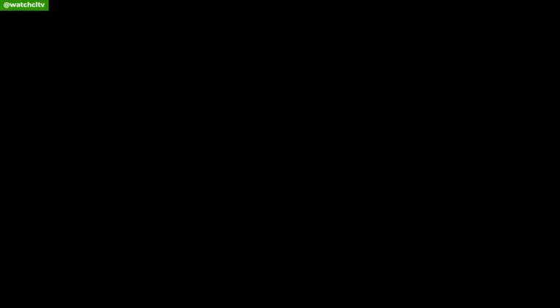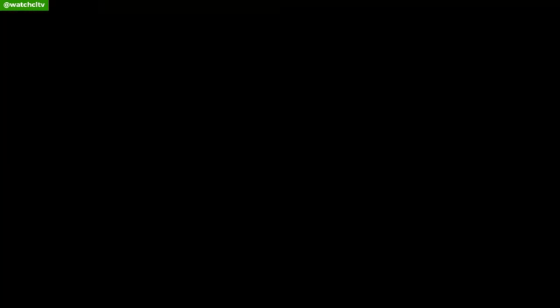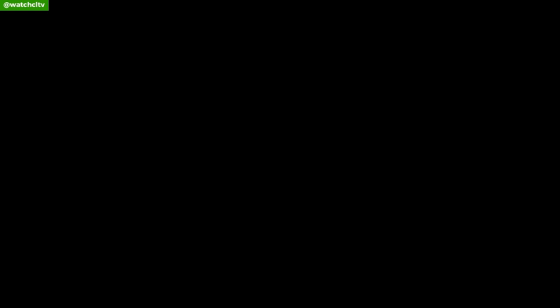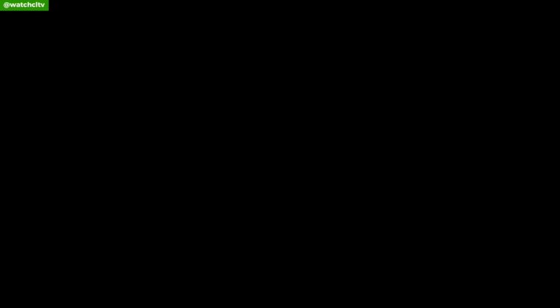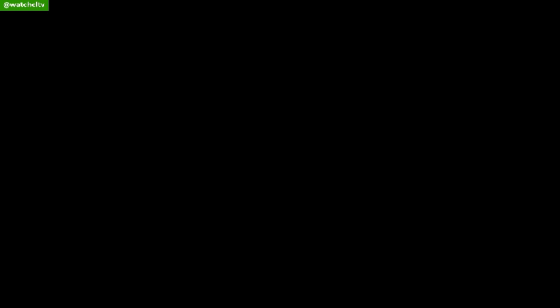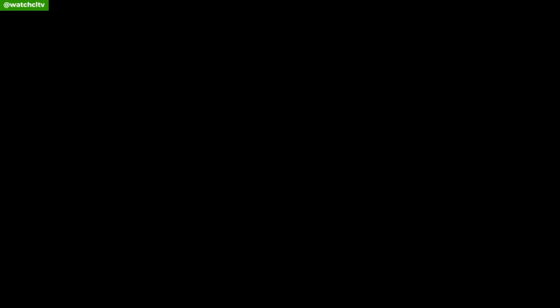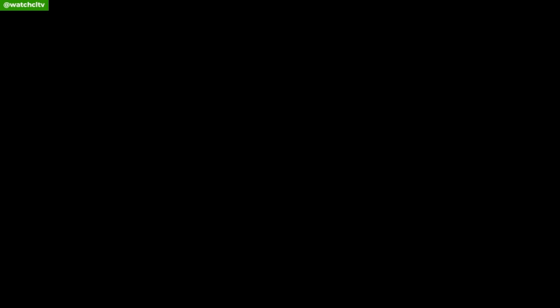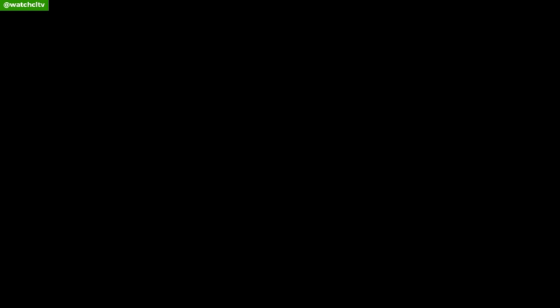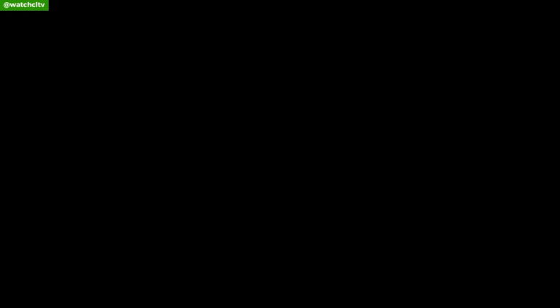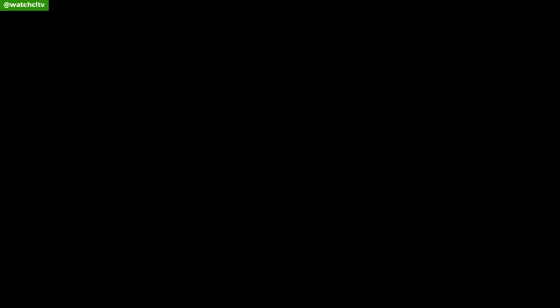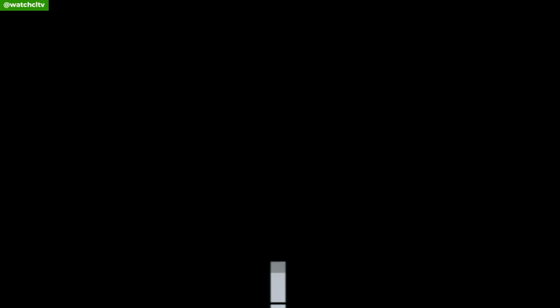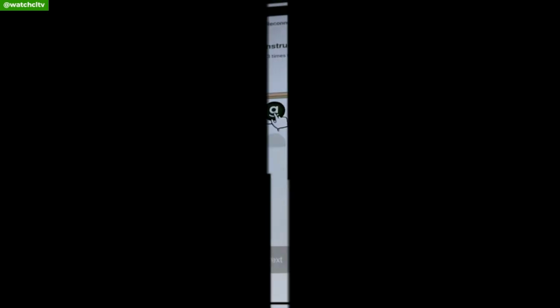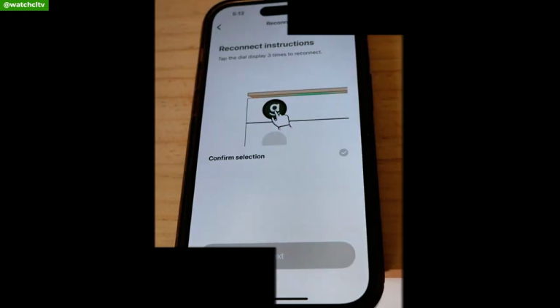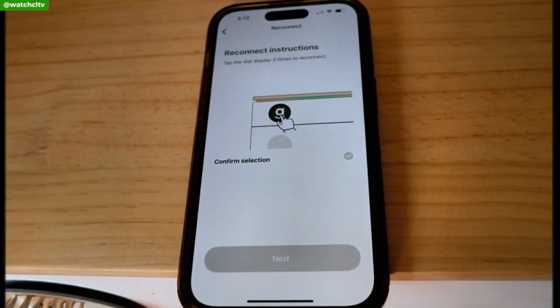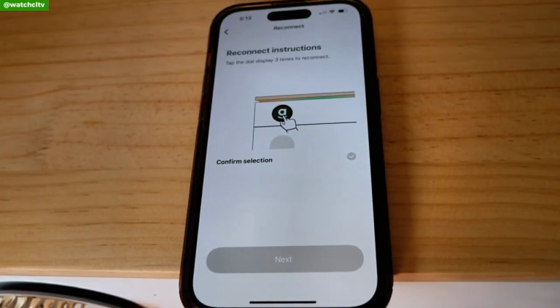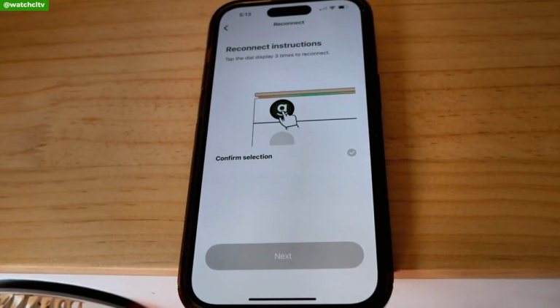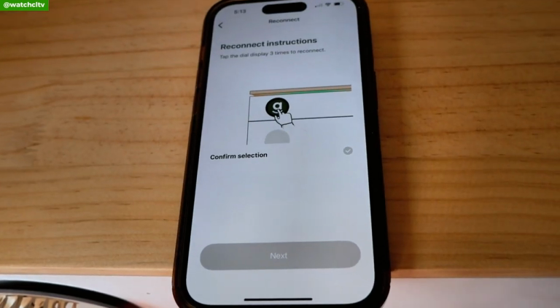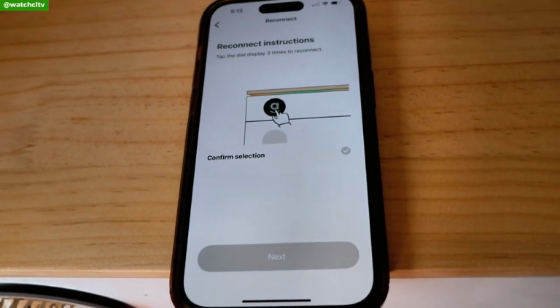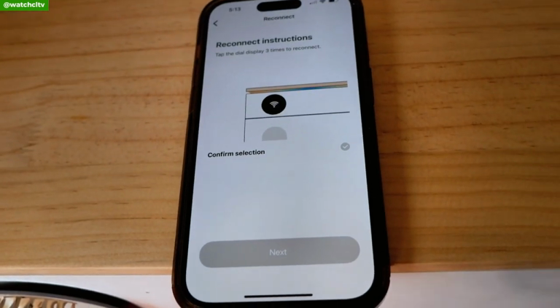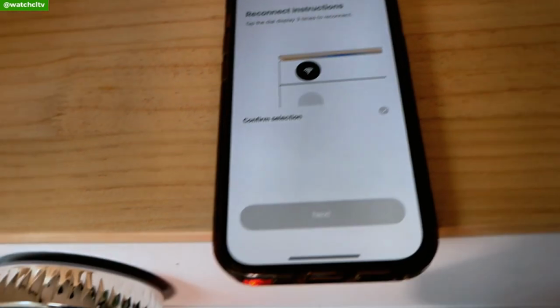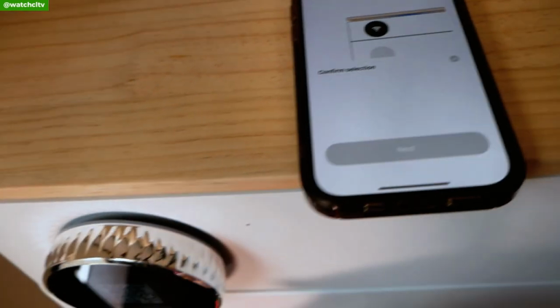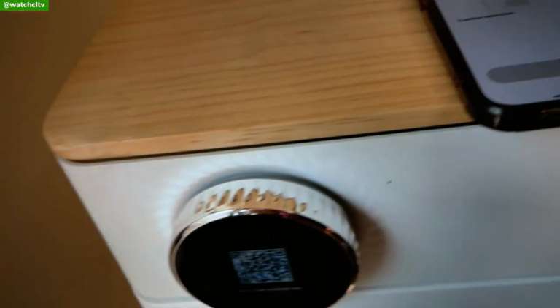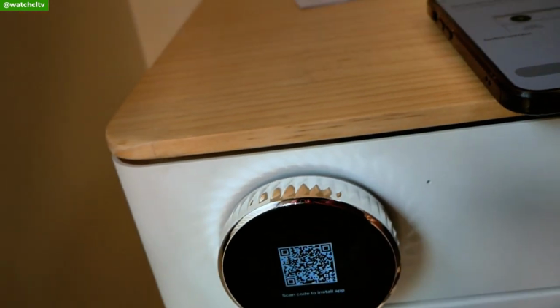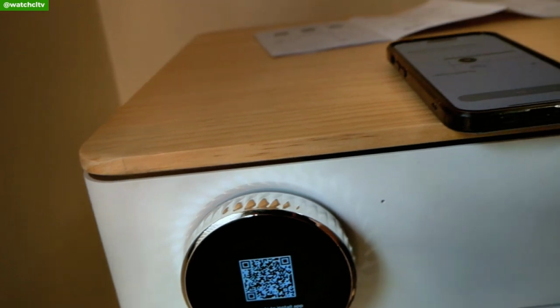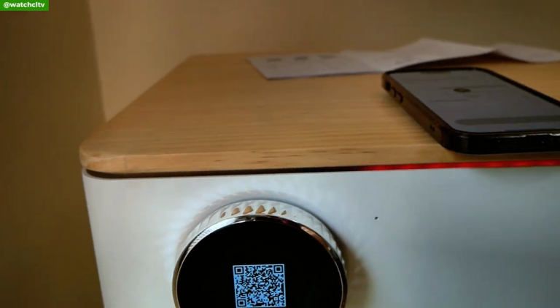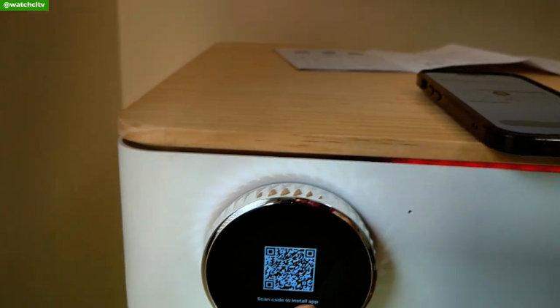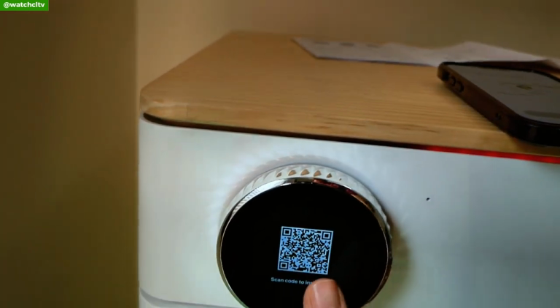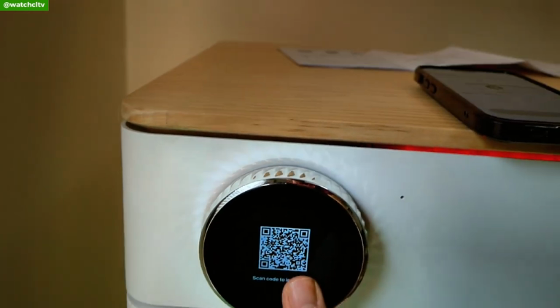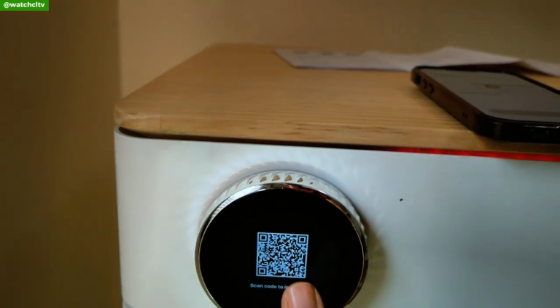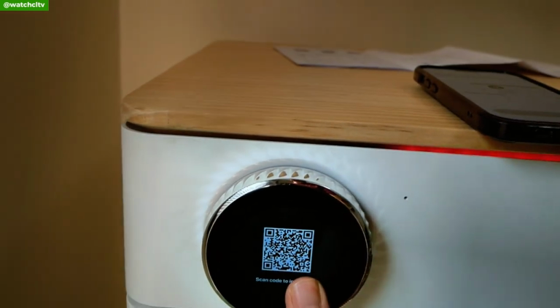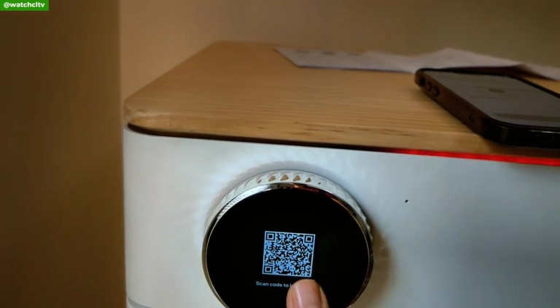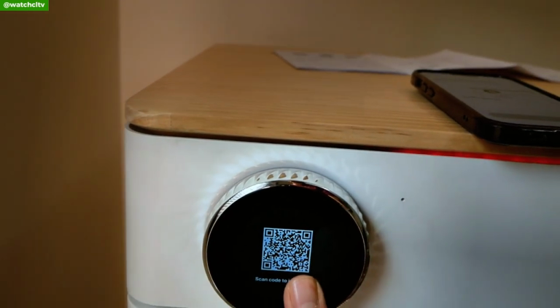Now setting up the app is relatively easy. You're going to want to make sure that you're plugged in and you have WiFi, and they'll literally walk you through everything step-by-step.